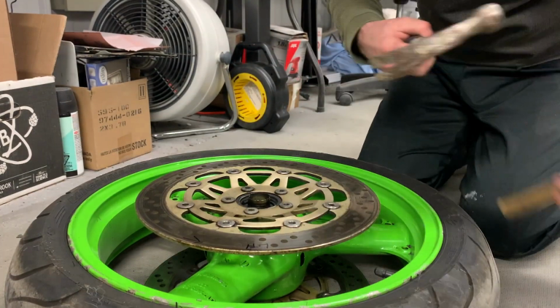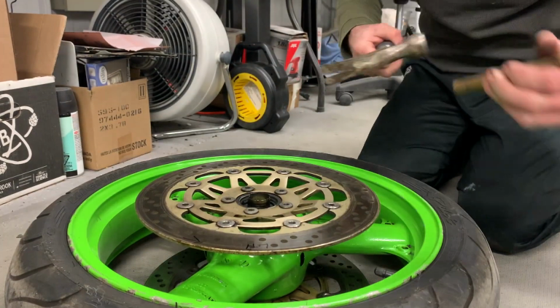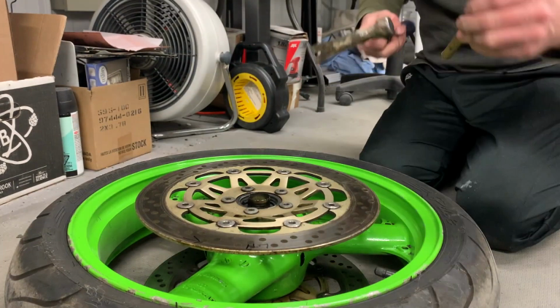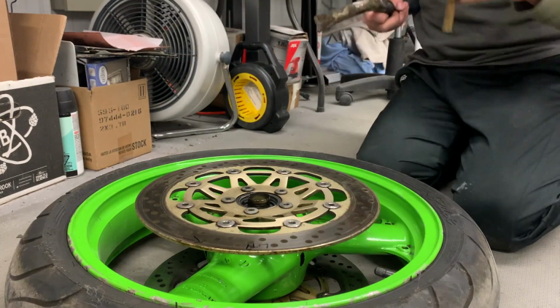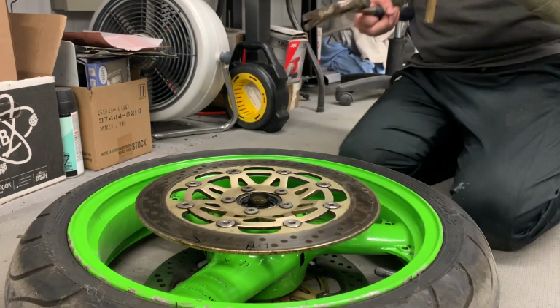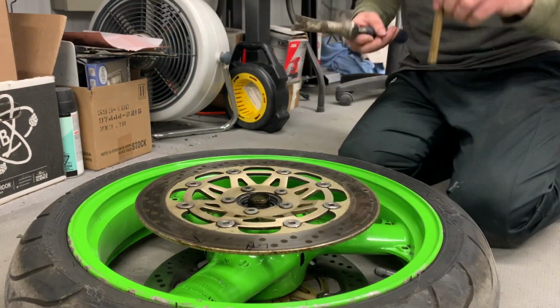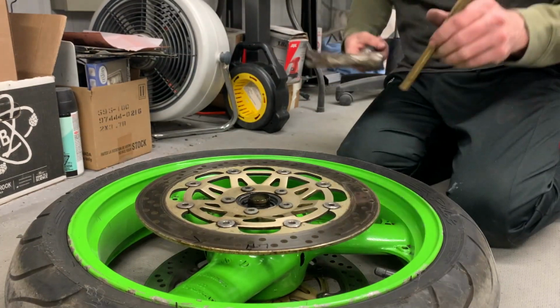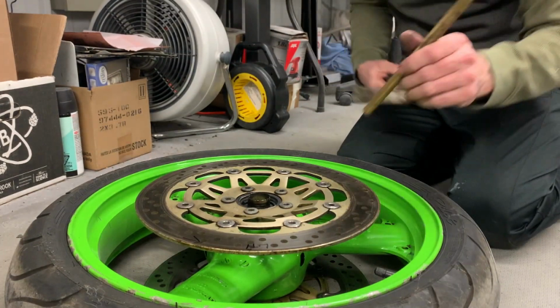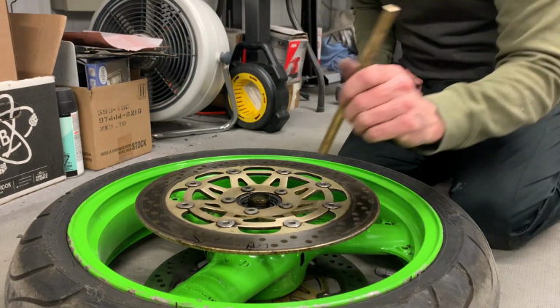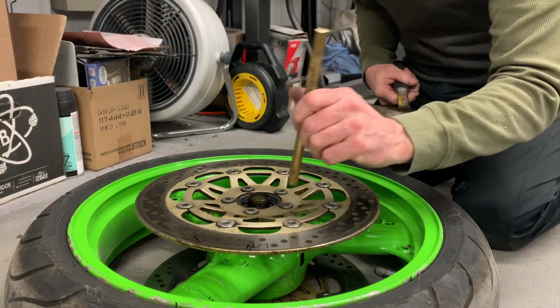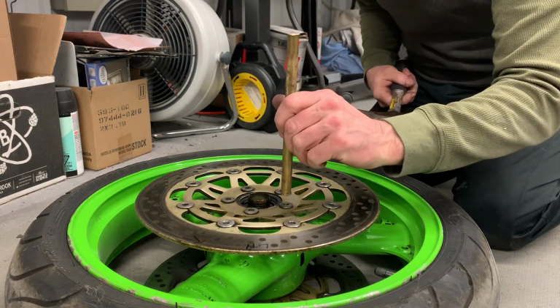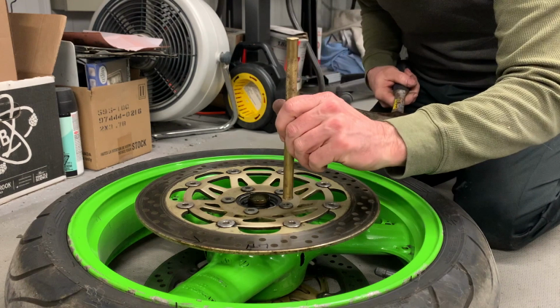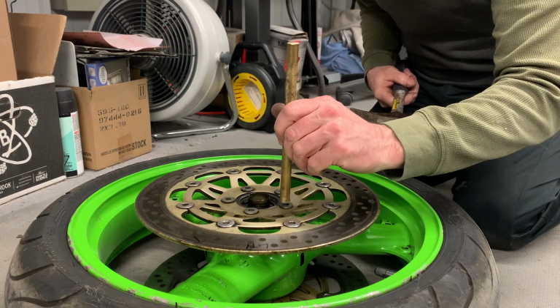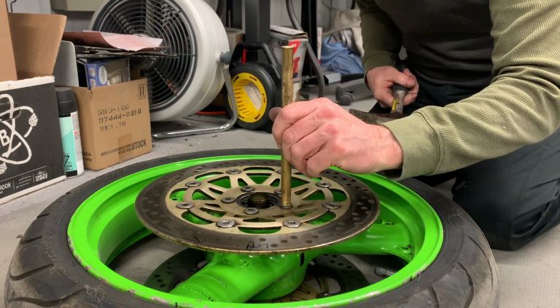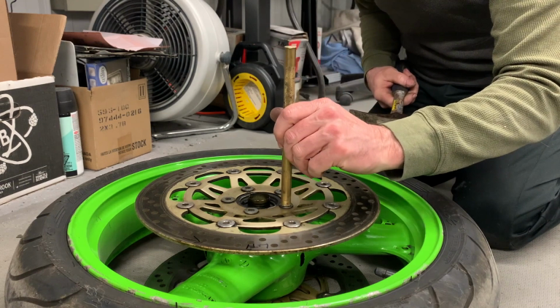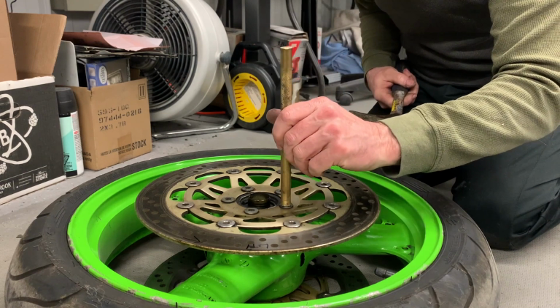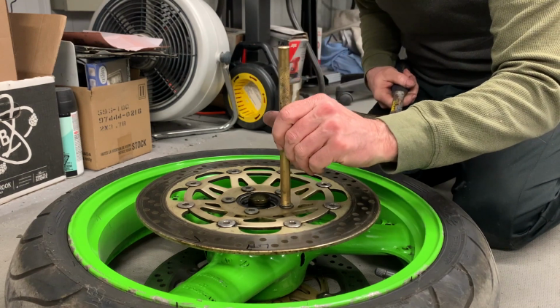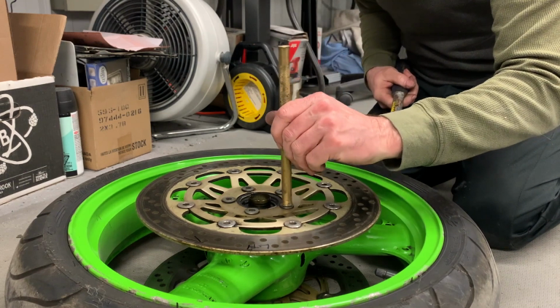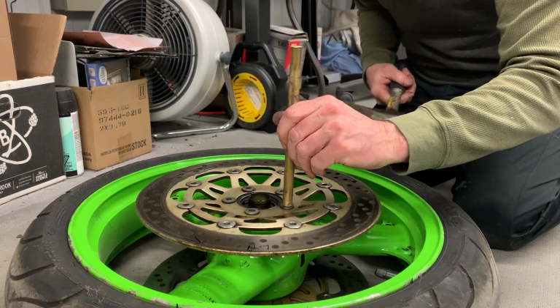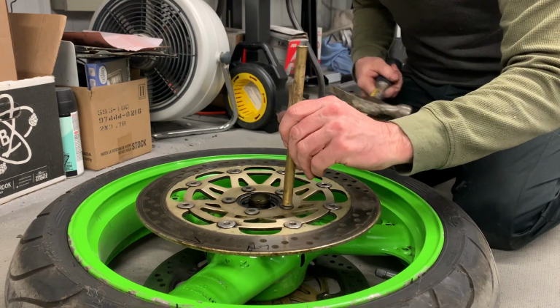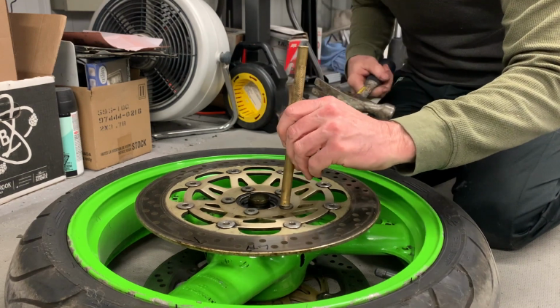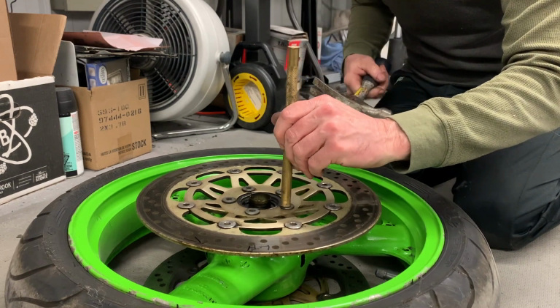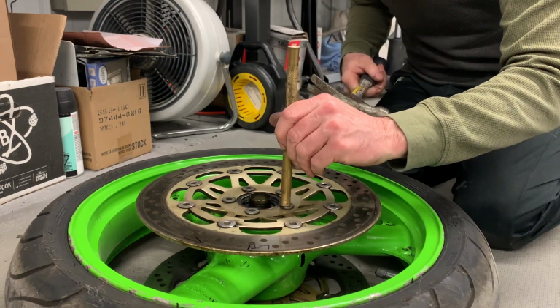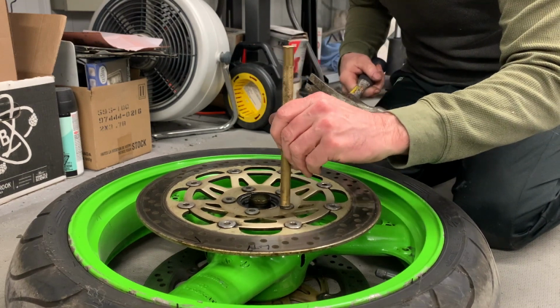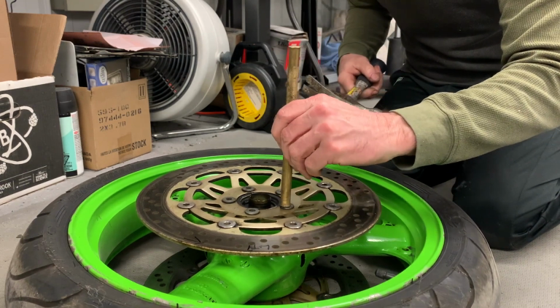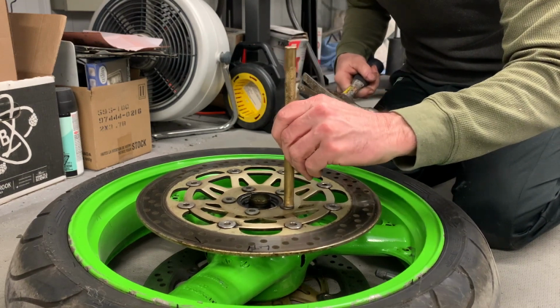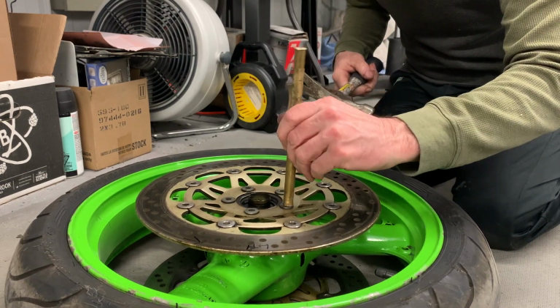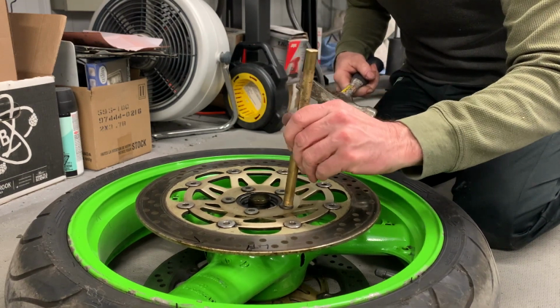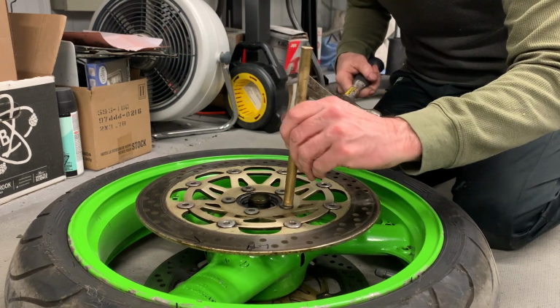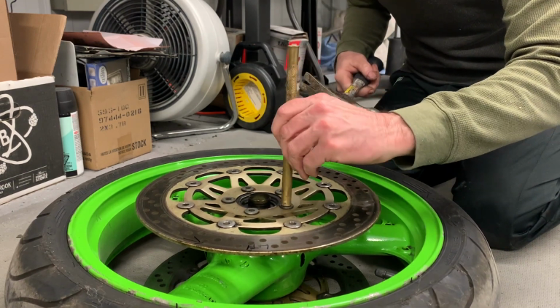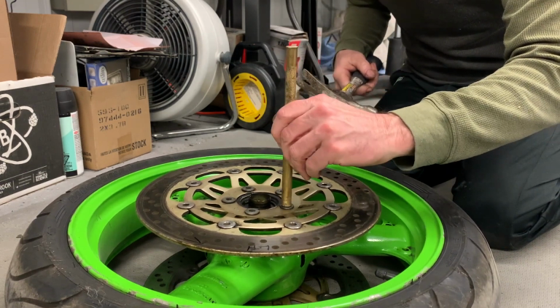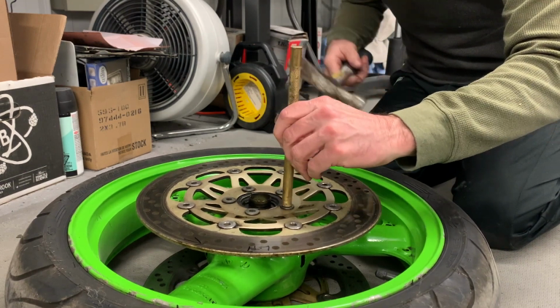Onto the front wheel. We'll use the same recipe — if it works, it works.